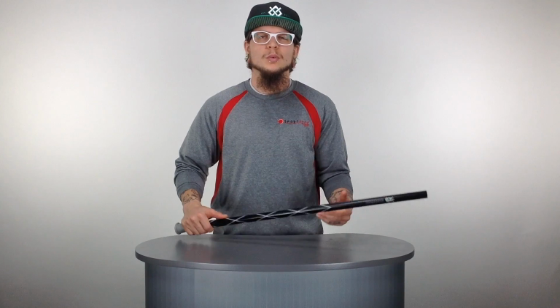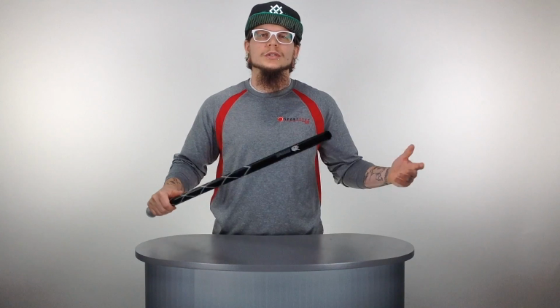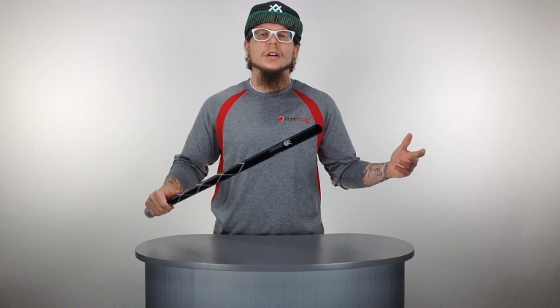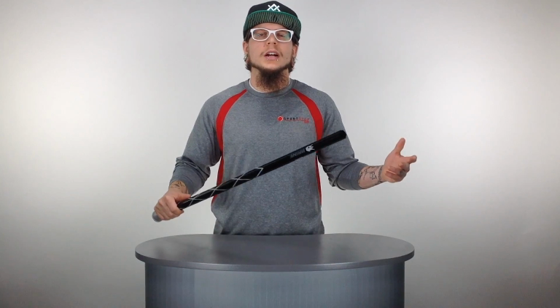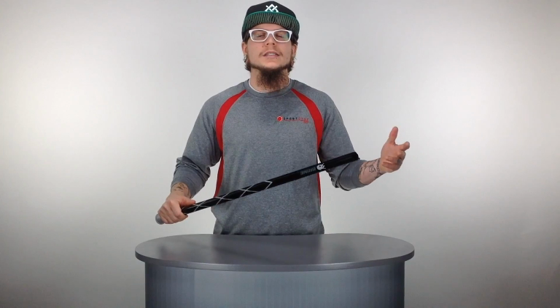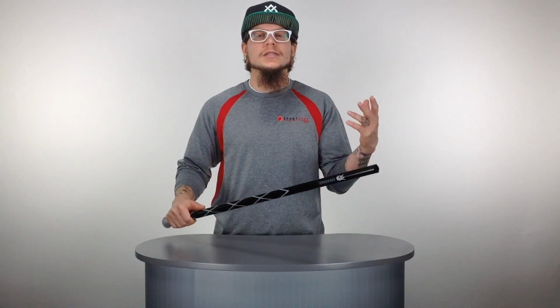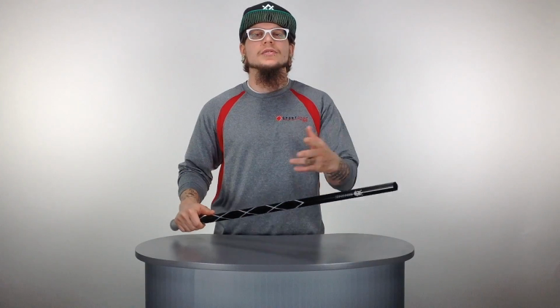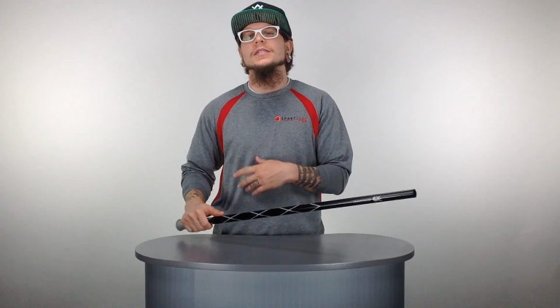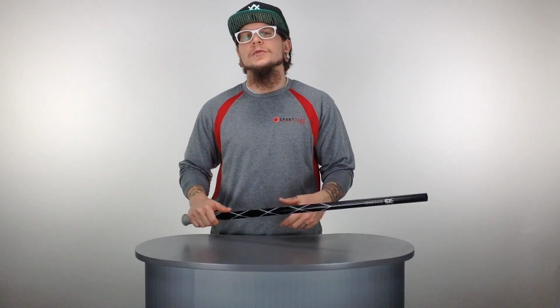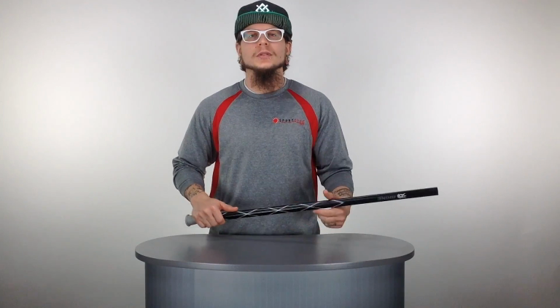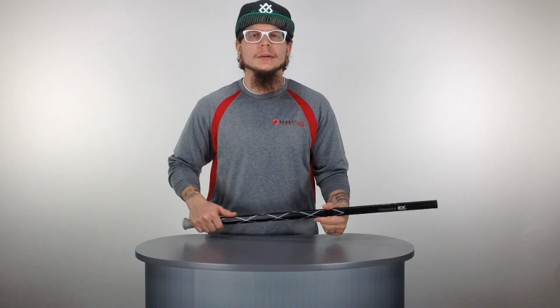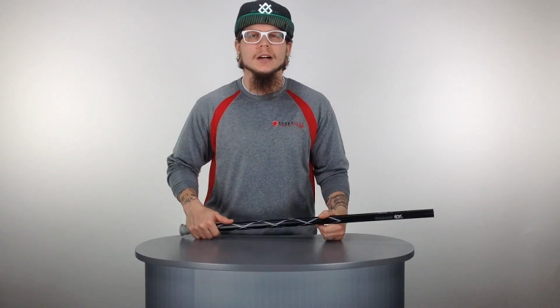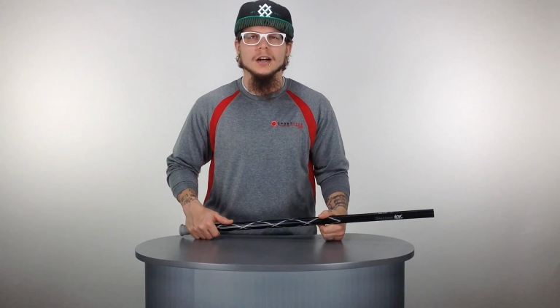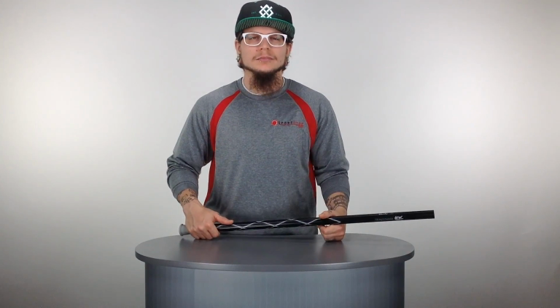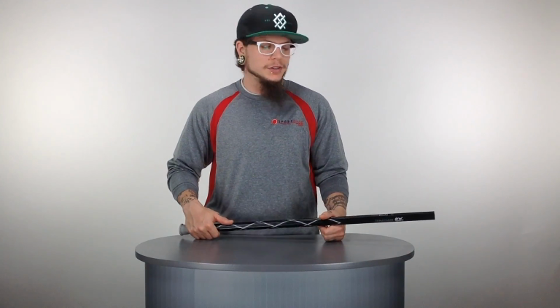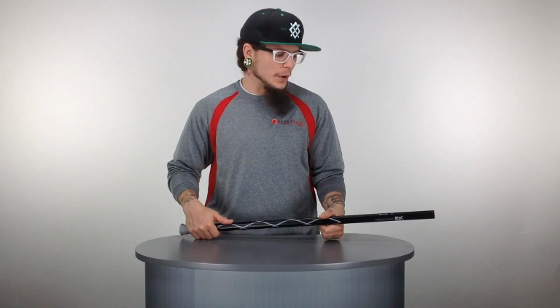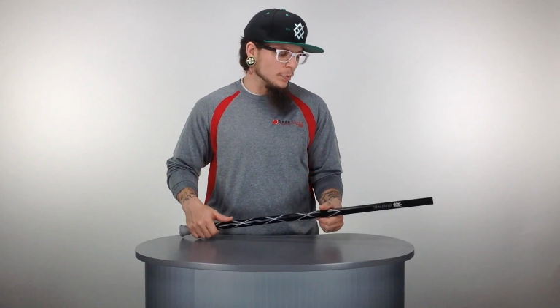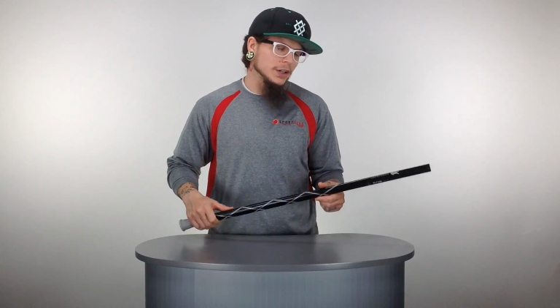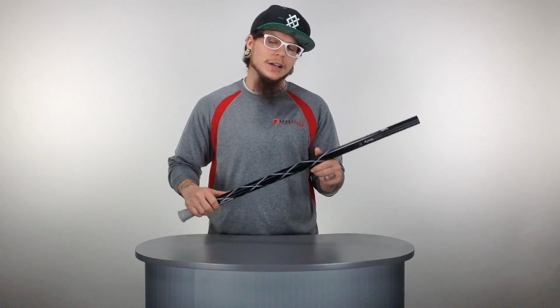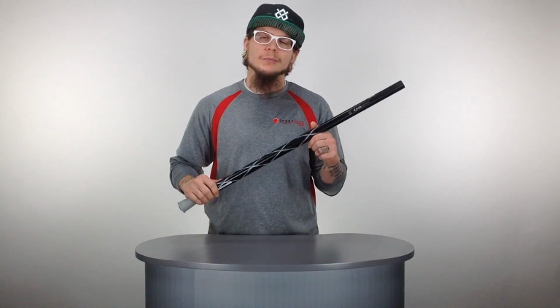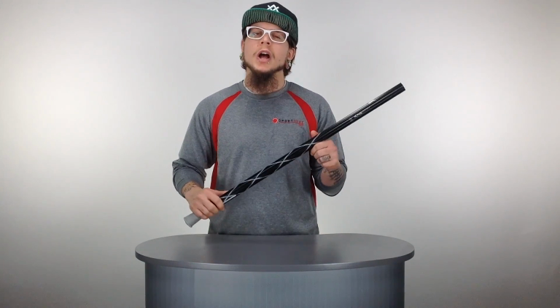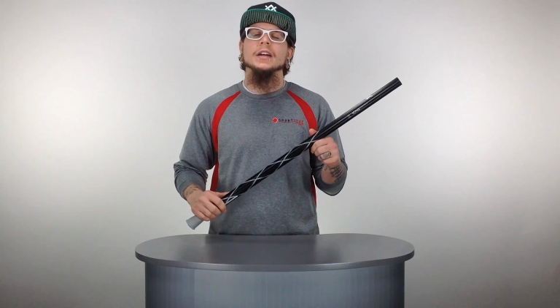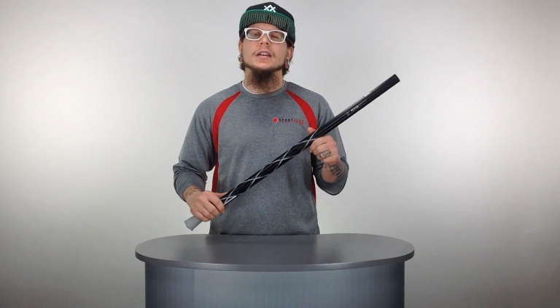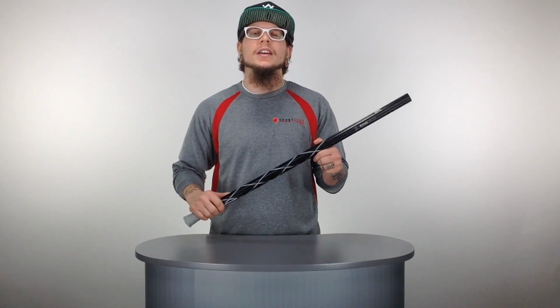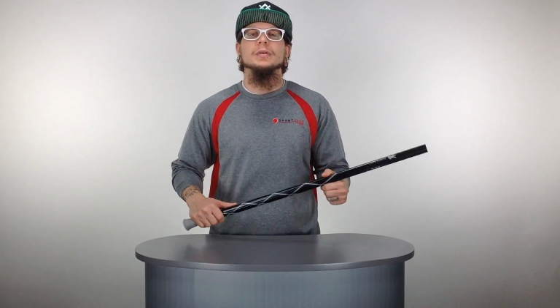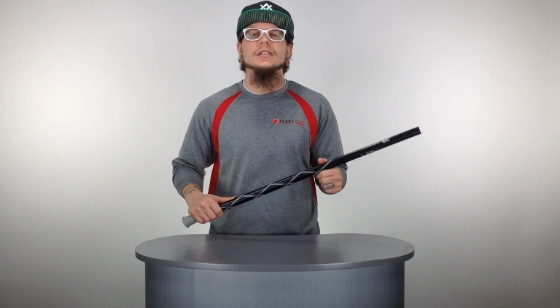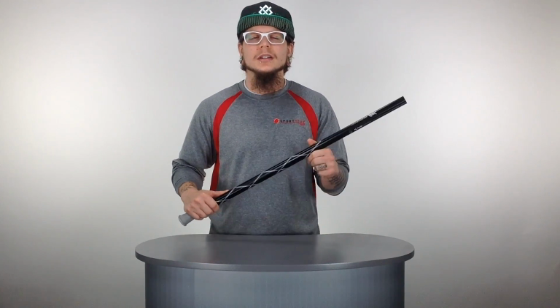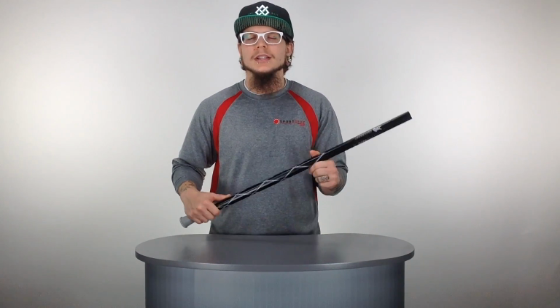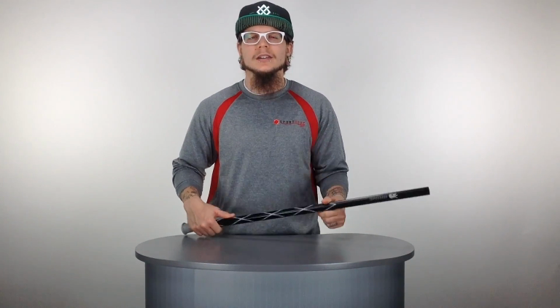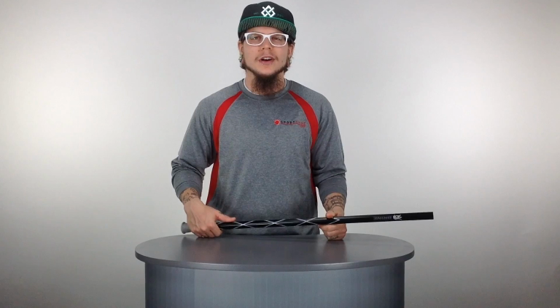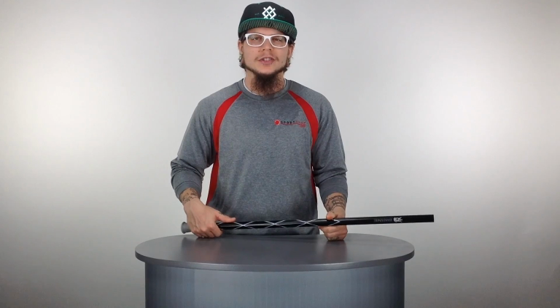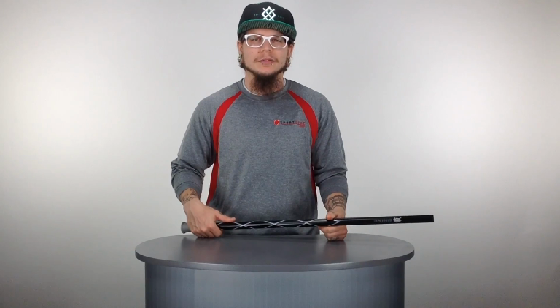What's going on guys, this is Tris here with Sportstop.com and today we're breaking down the Brine King Beat Attack Lacrosse Shaft.